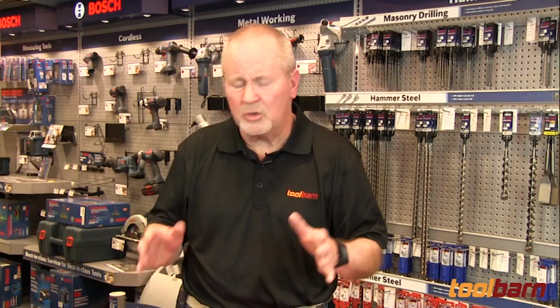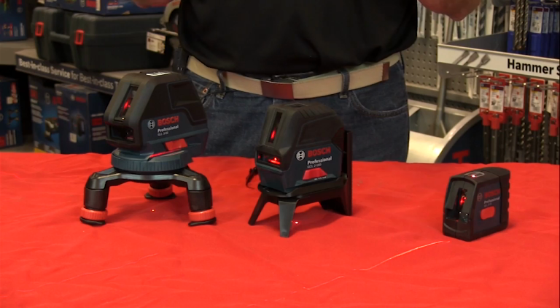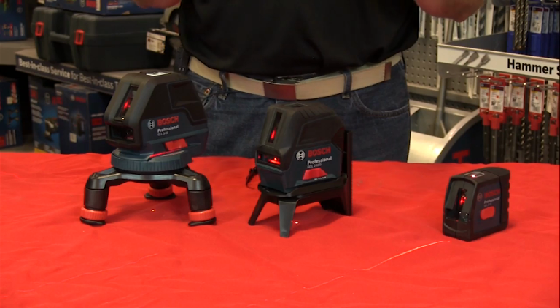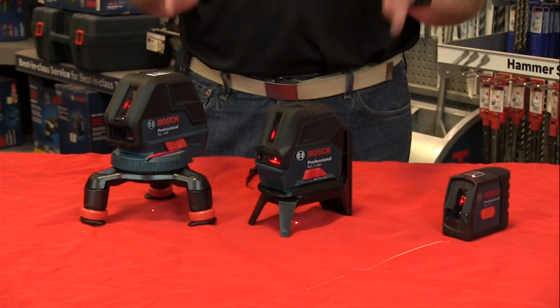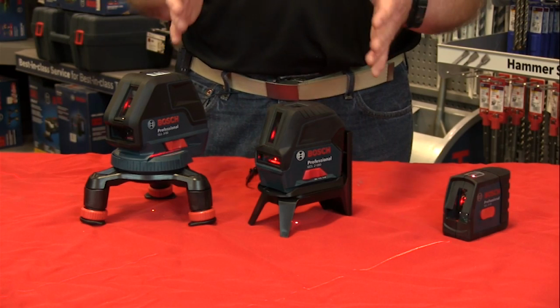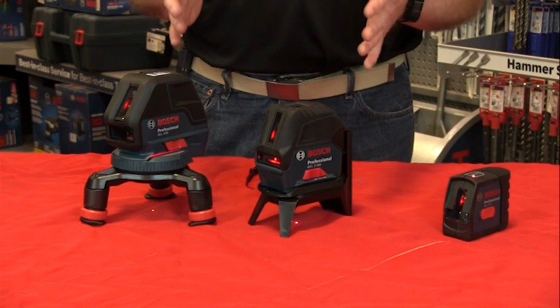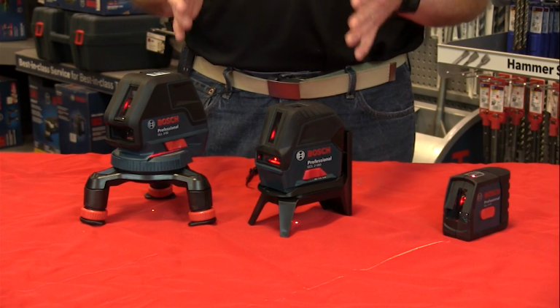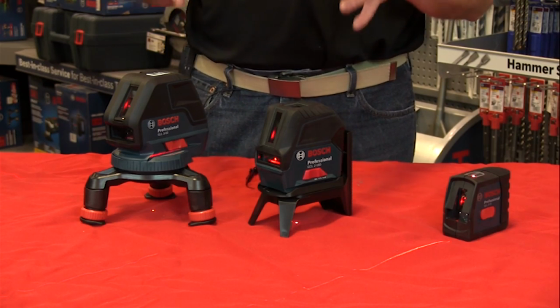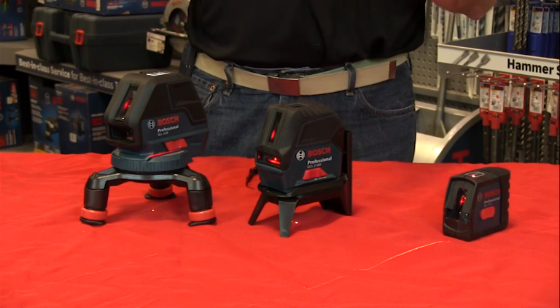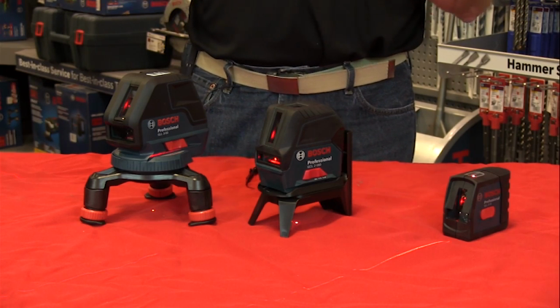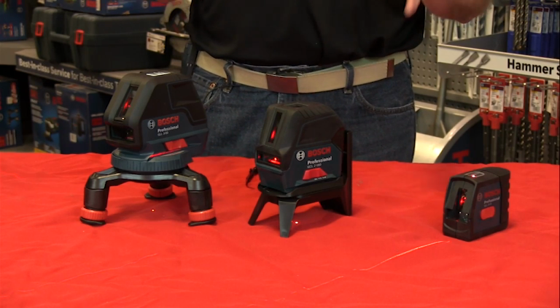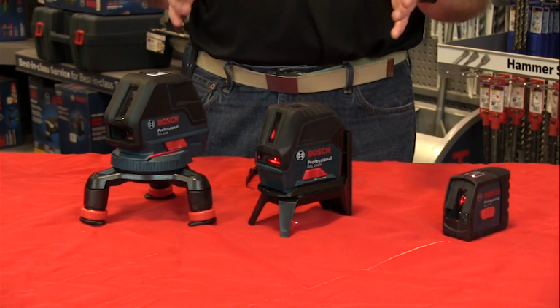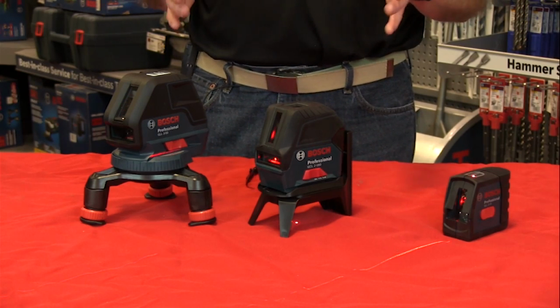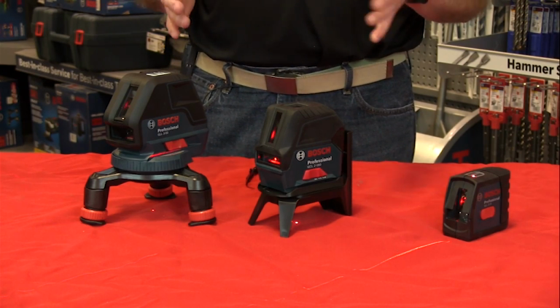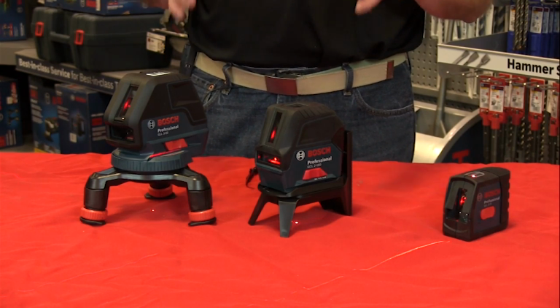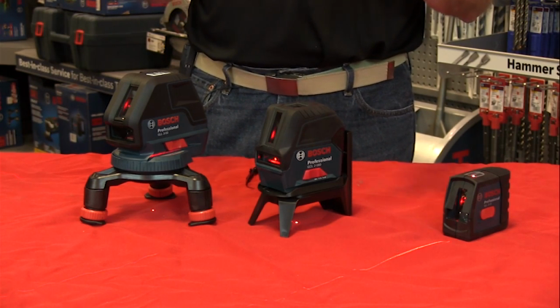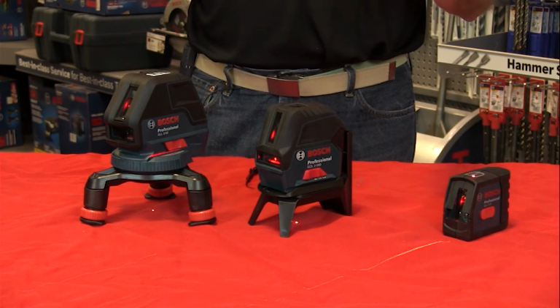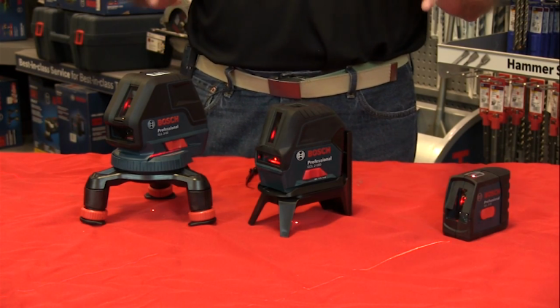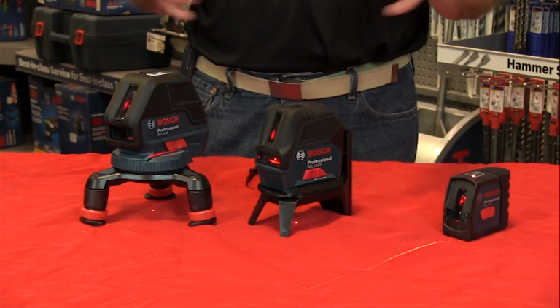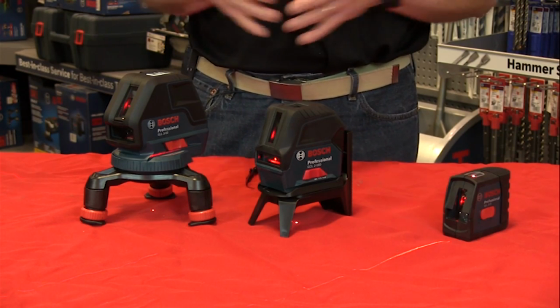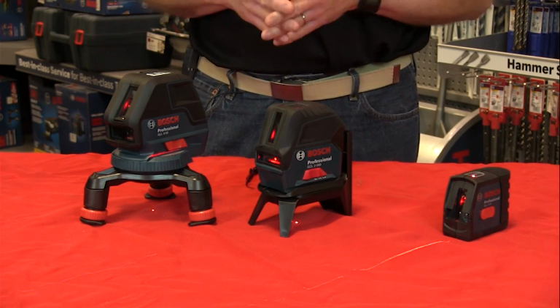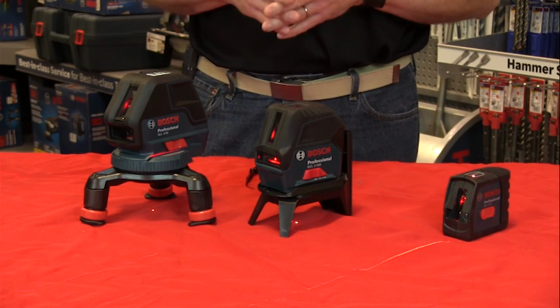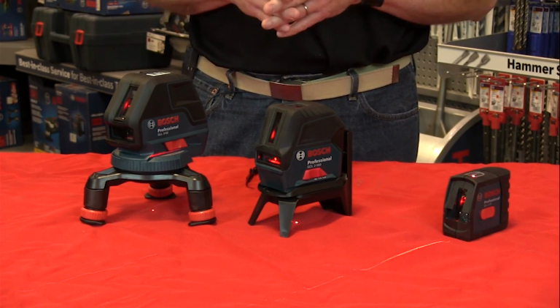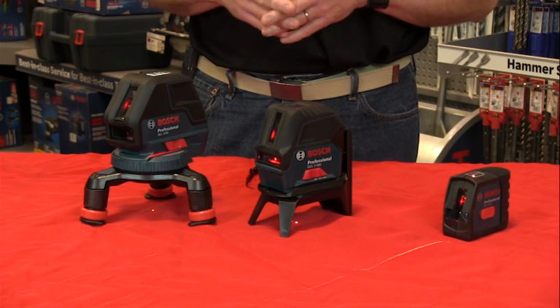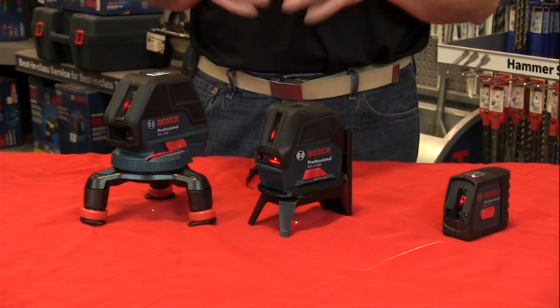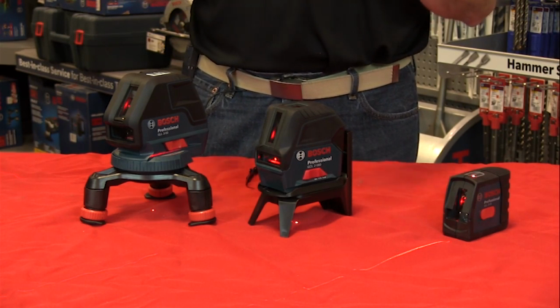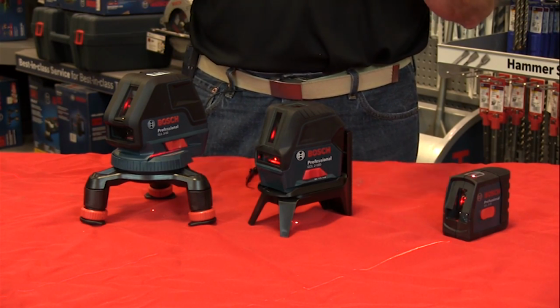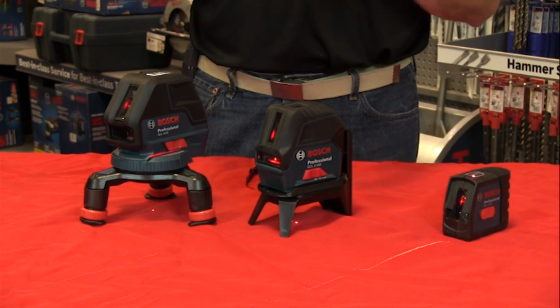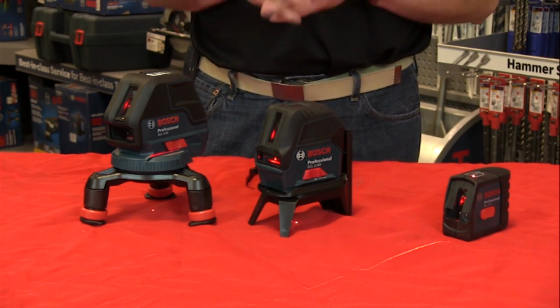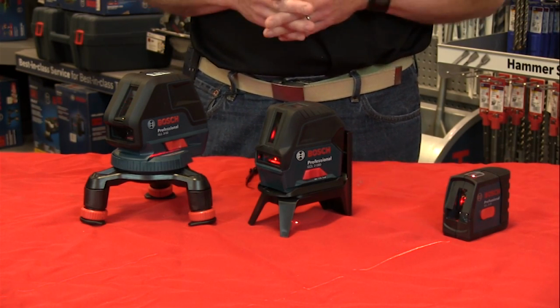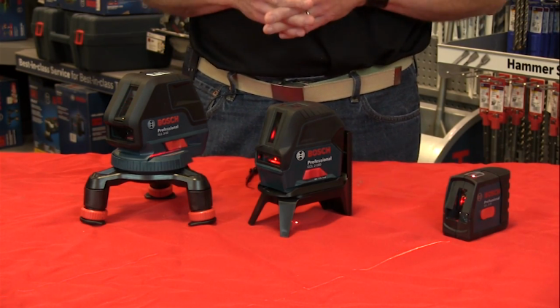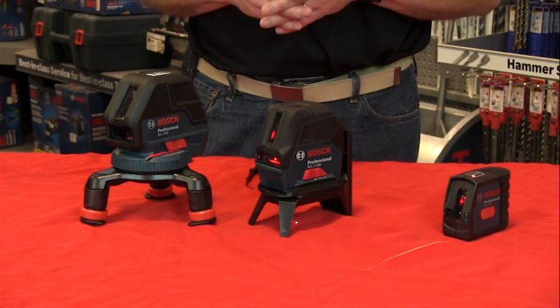So any one of these three is a great tool to have, and we've got them all at toolbarne.com. Check out the product page.